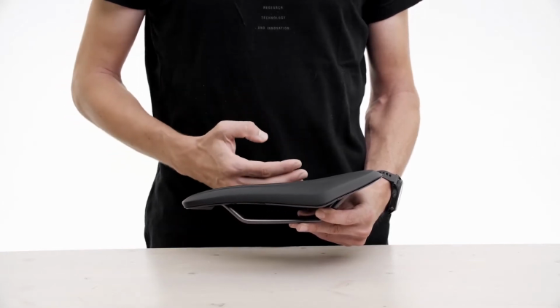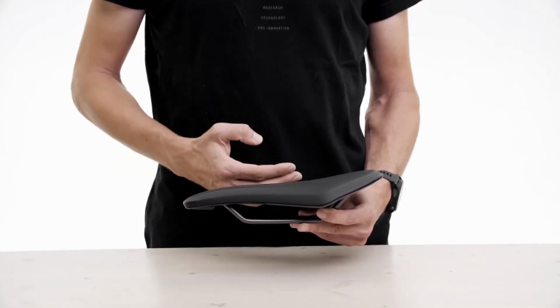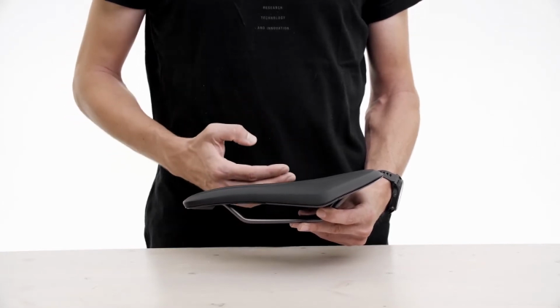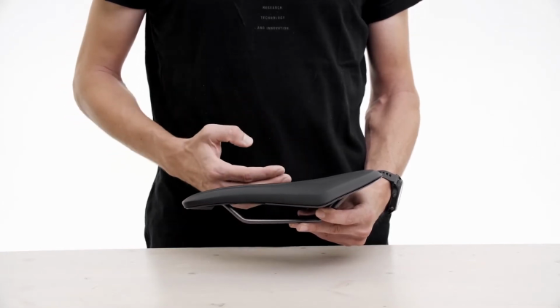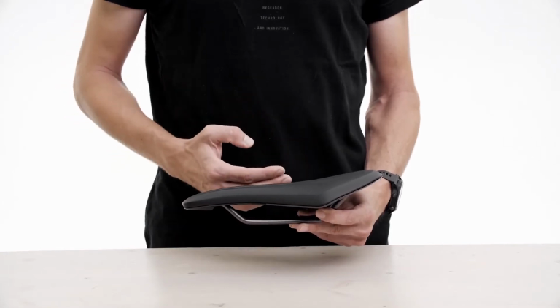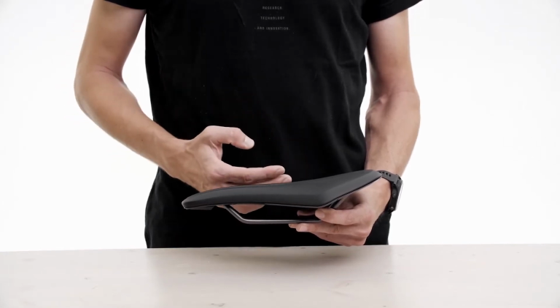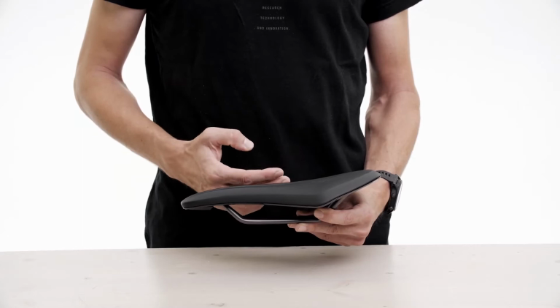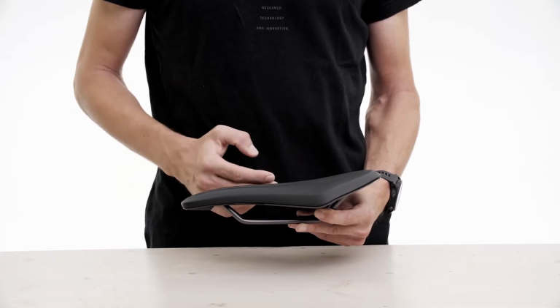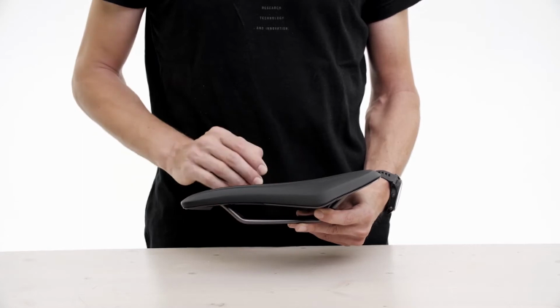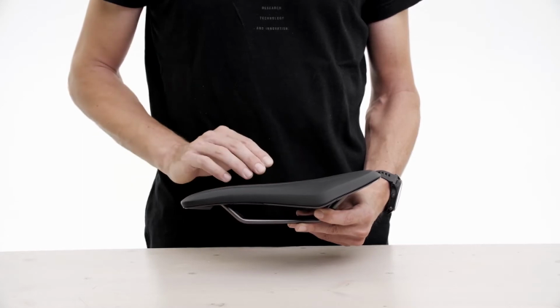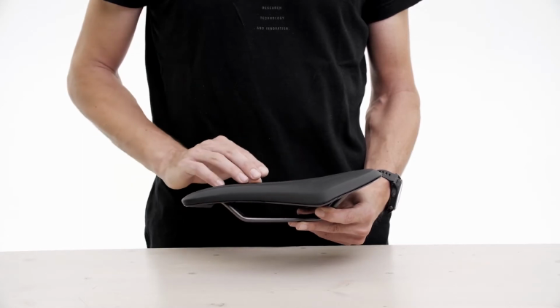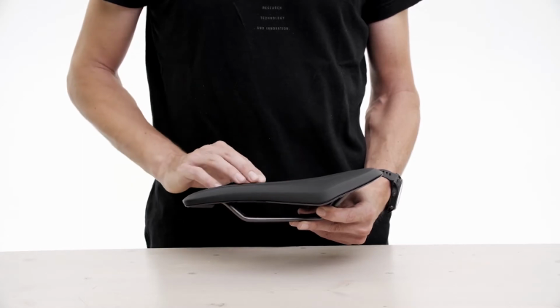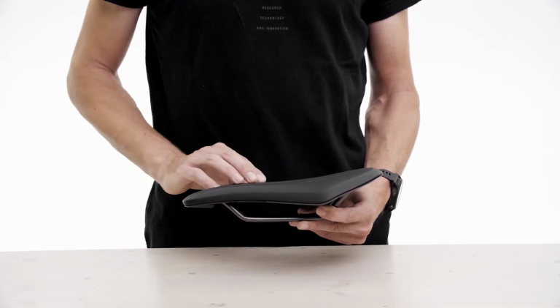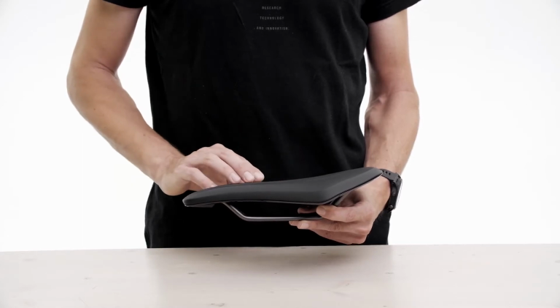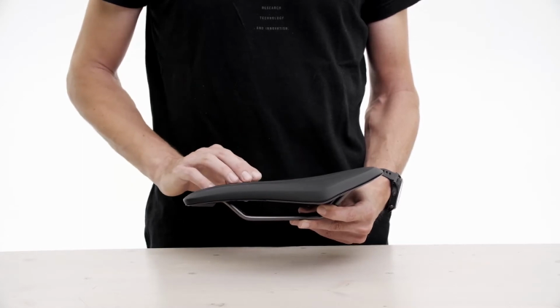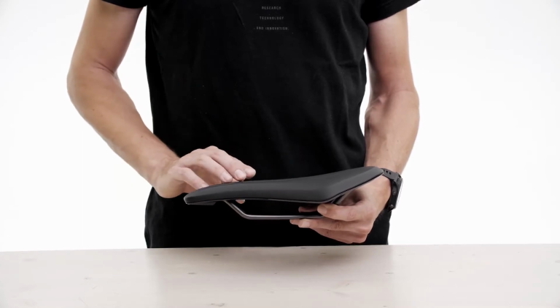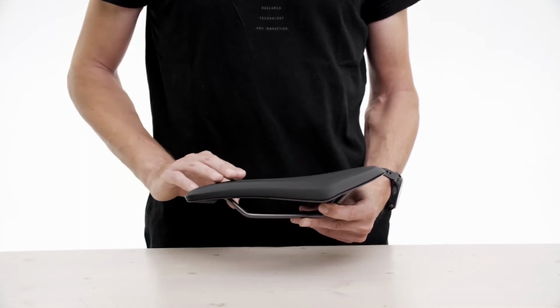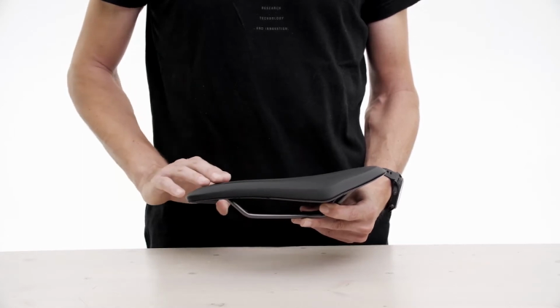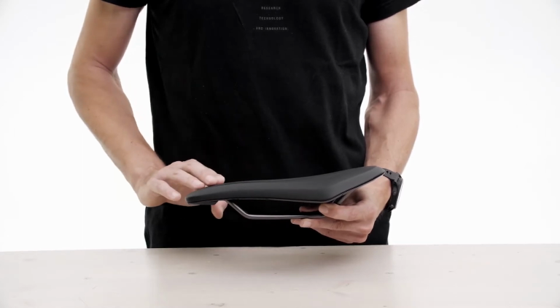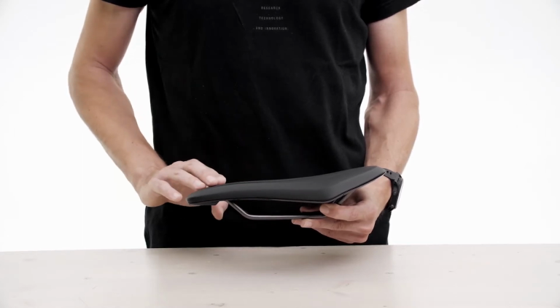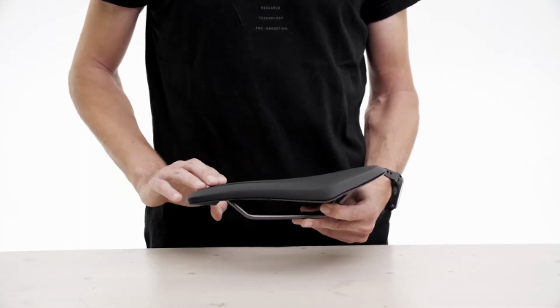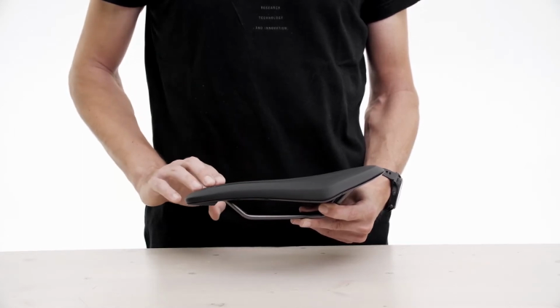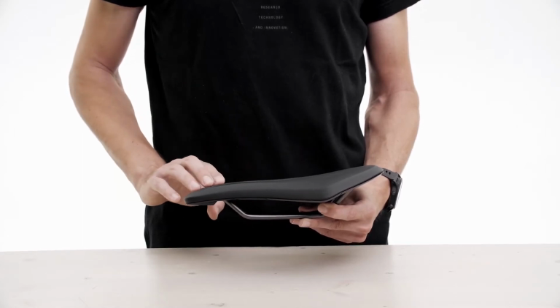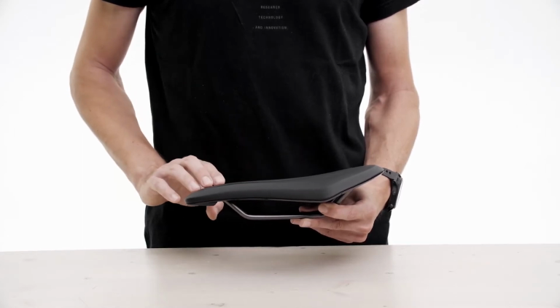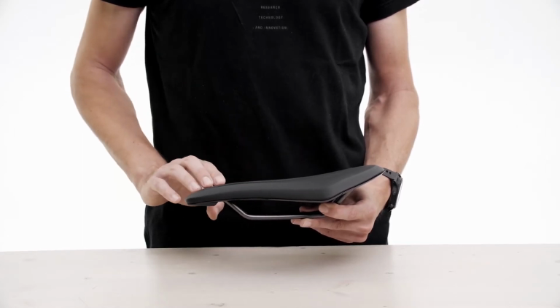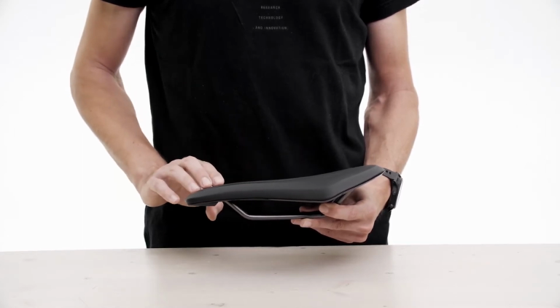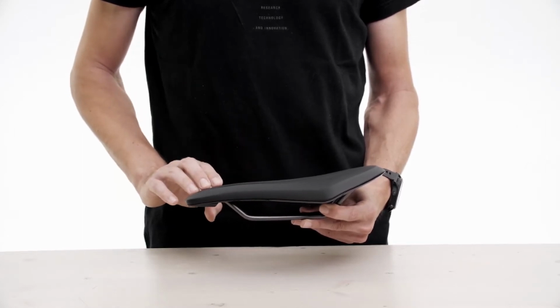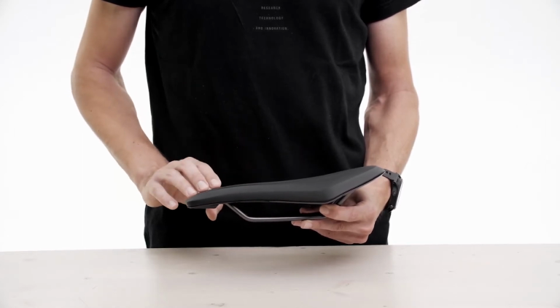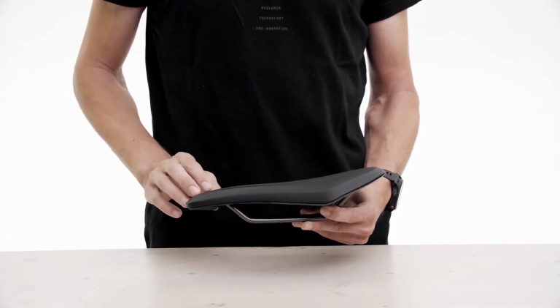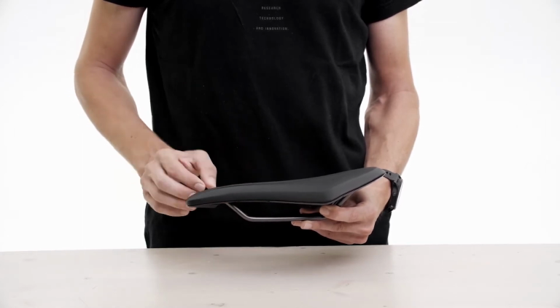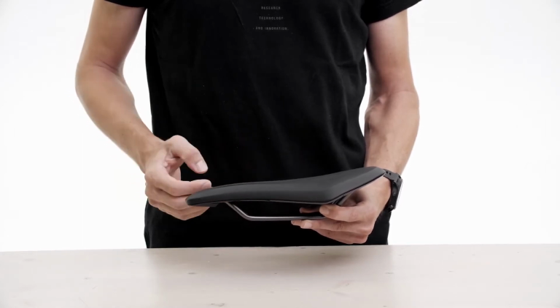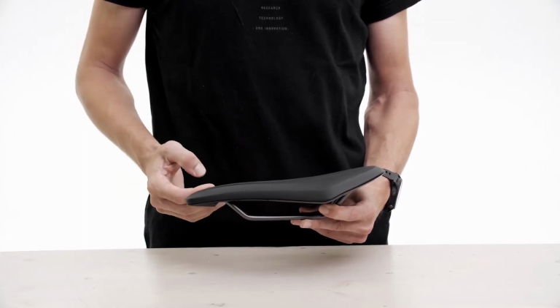The cushioning is slightly softer and more progressive than the type we use on our racing saddles, providing more long distance comfort.